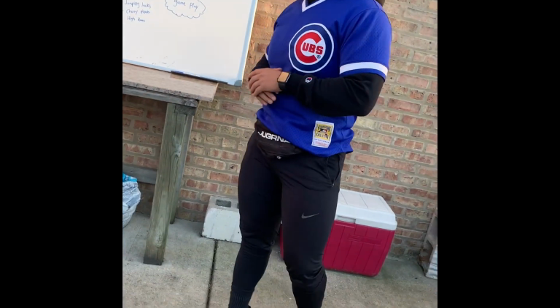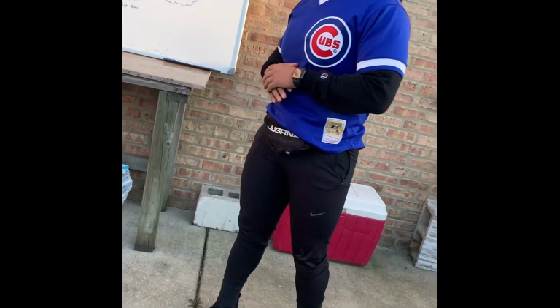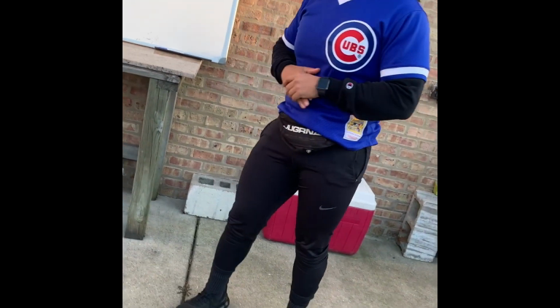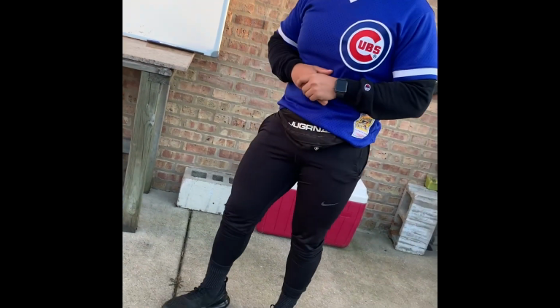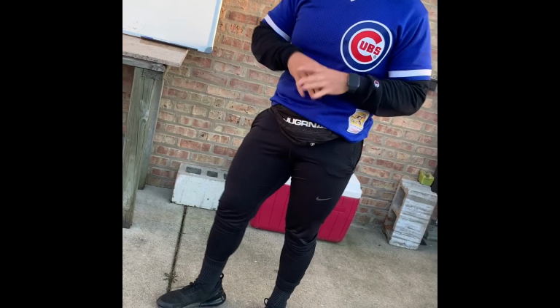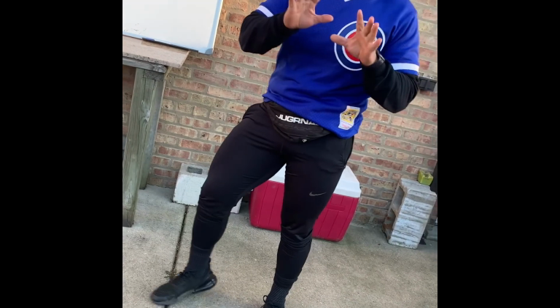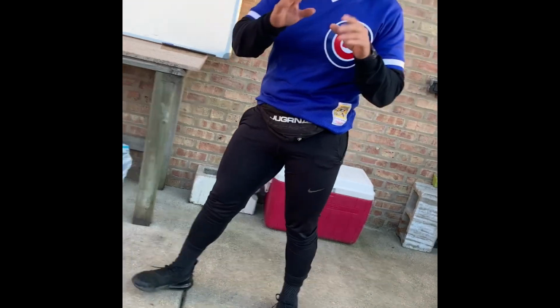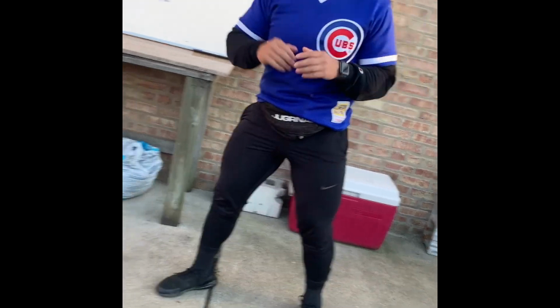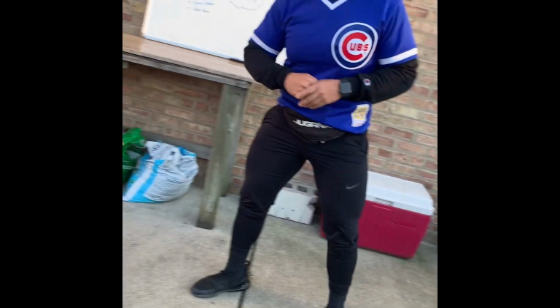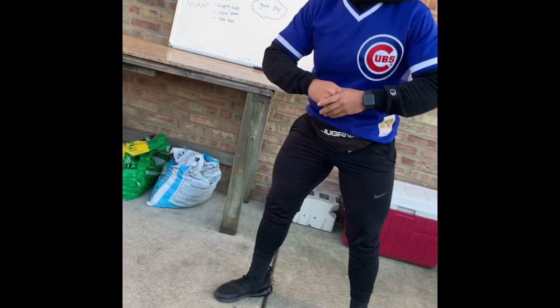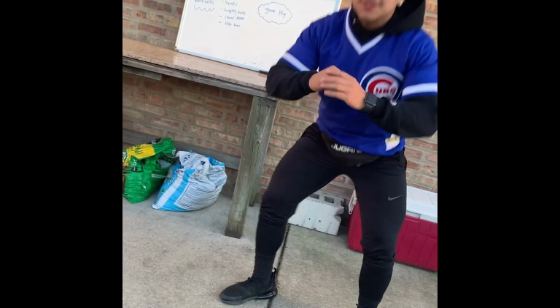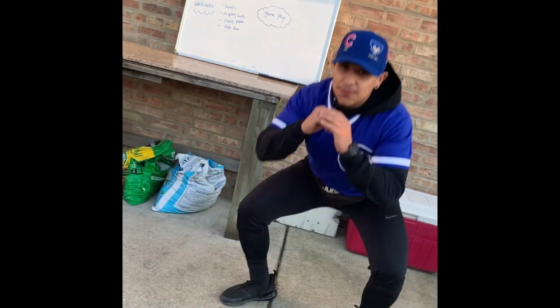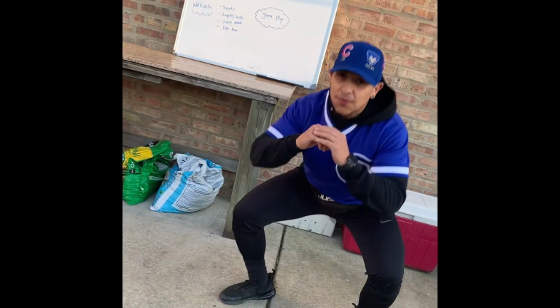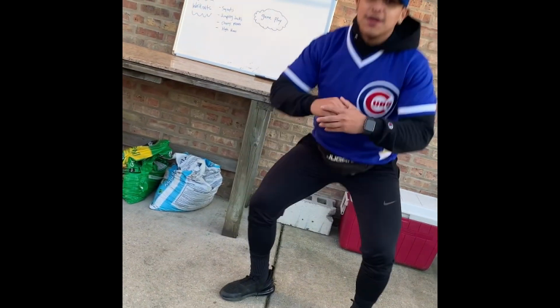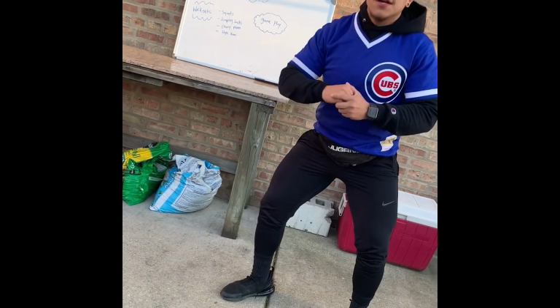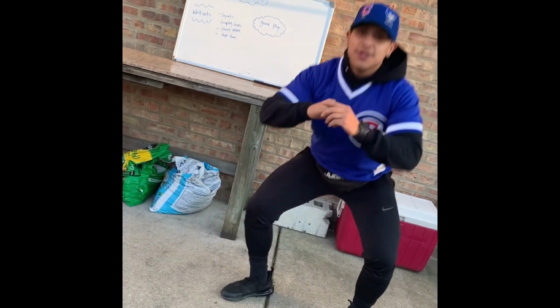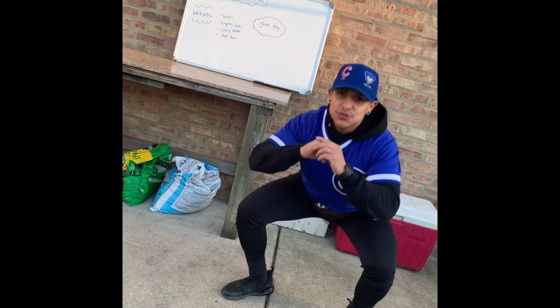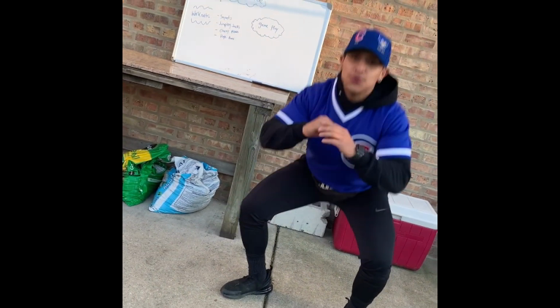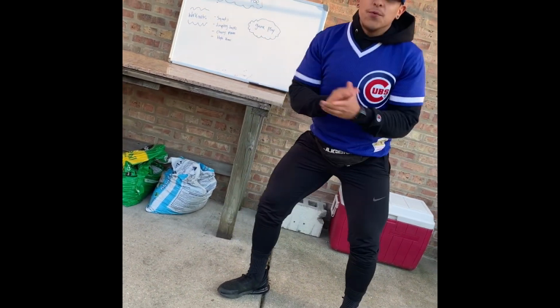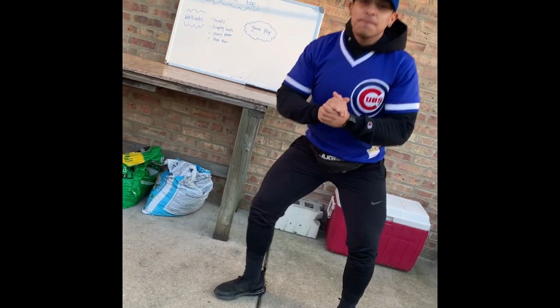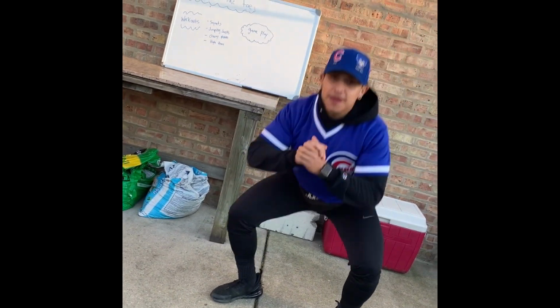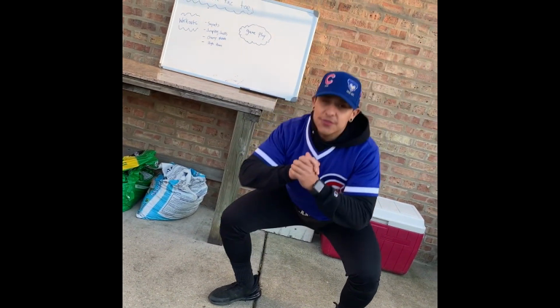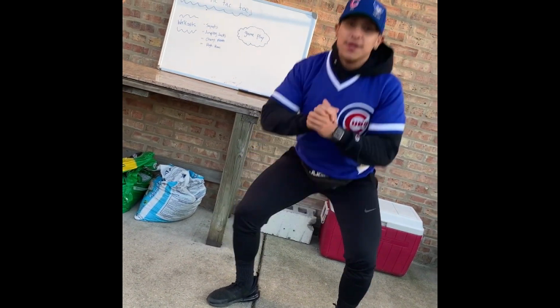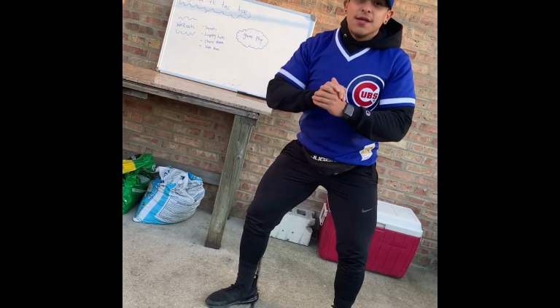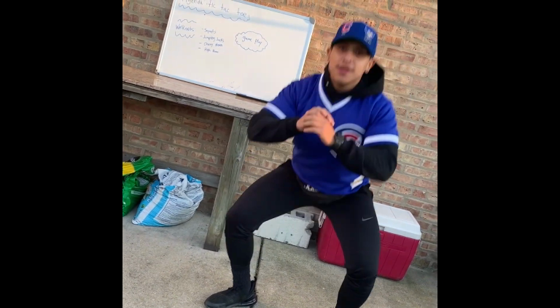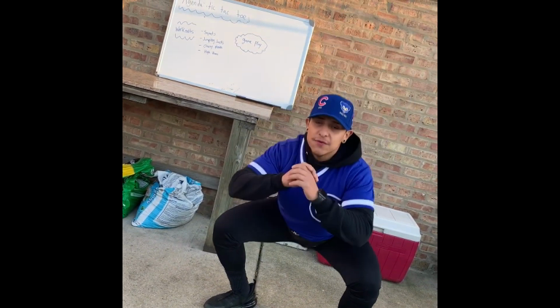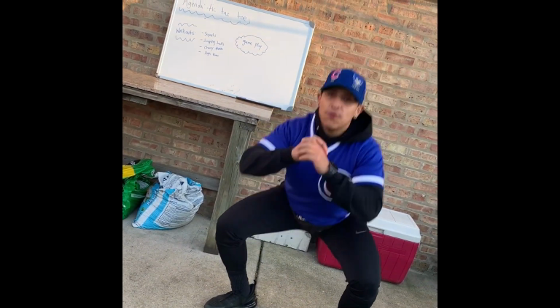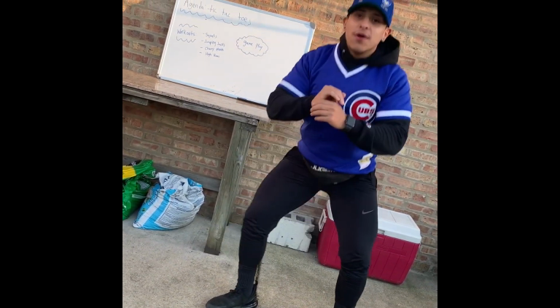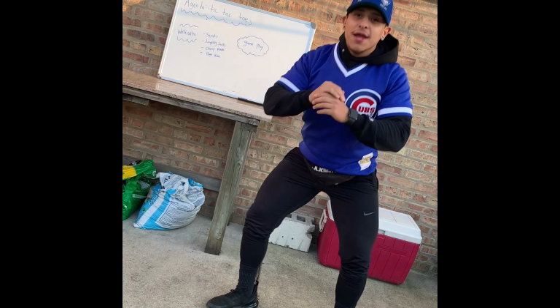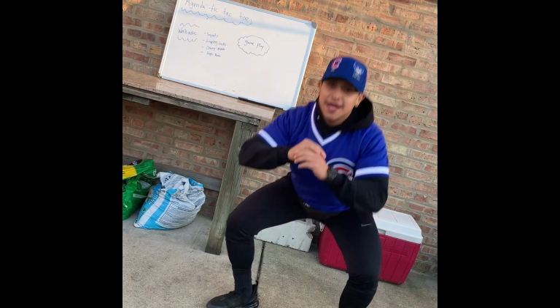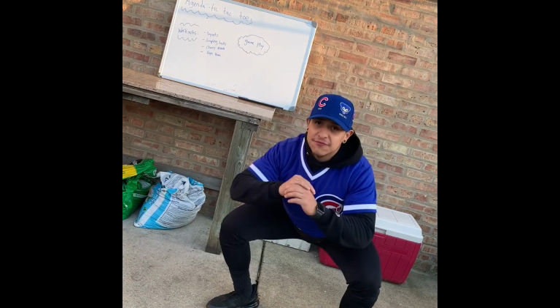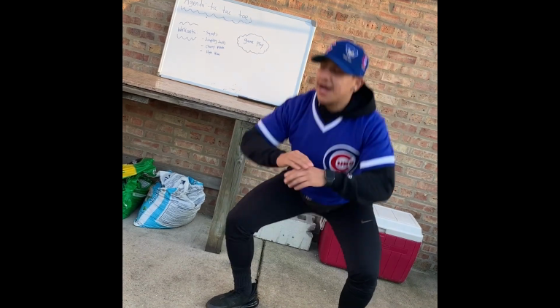So you are going to do five squats like this. One, two, three, four, and five.